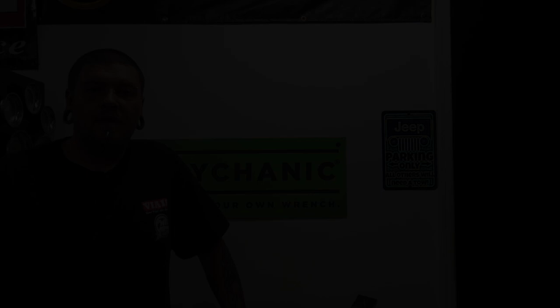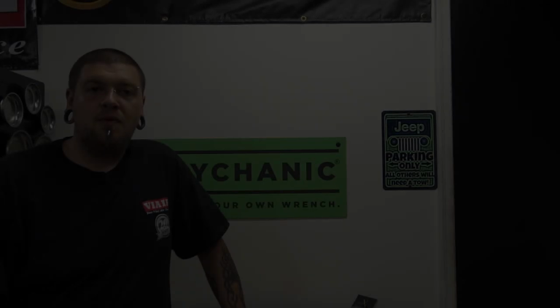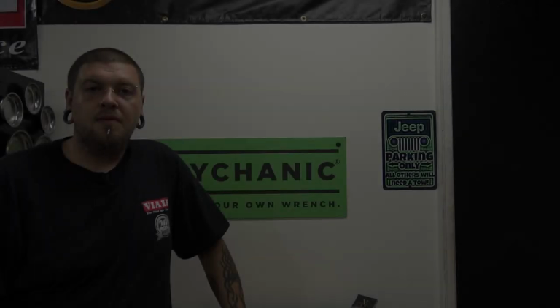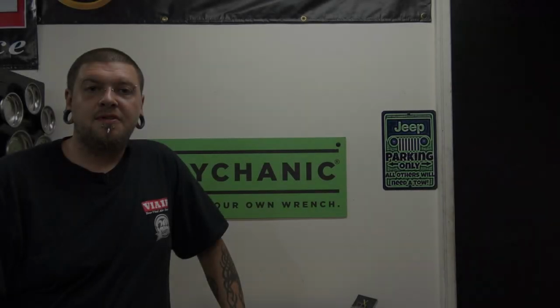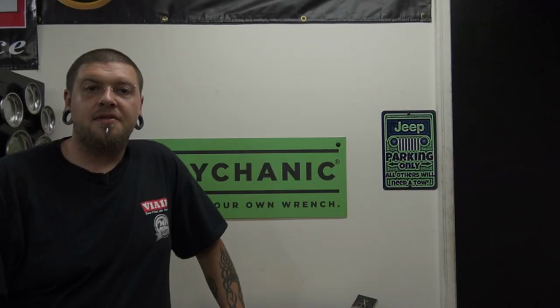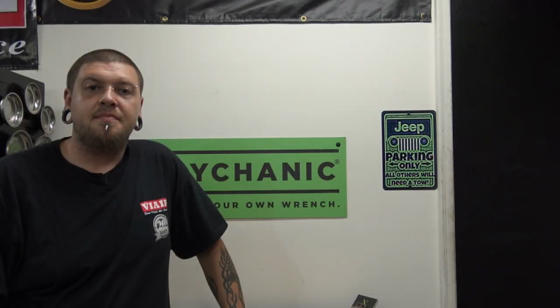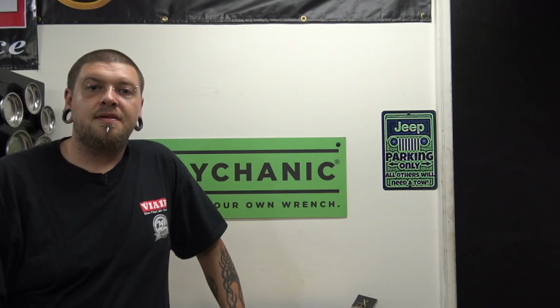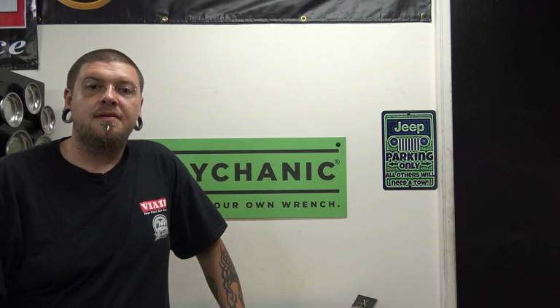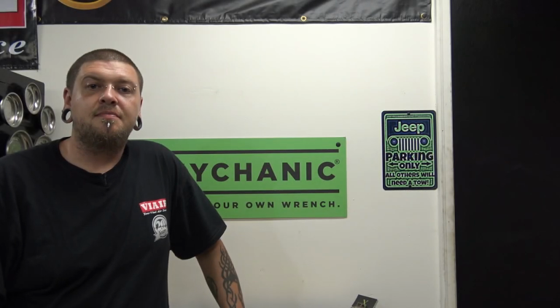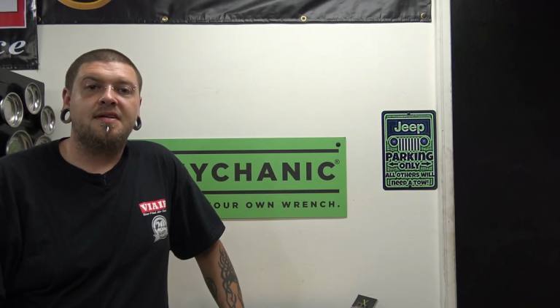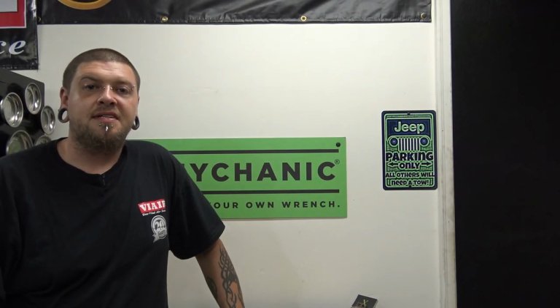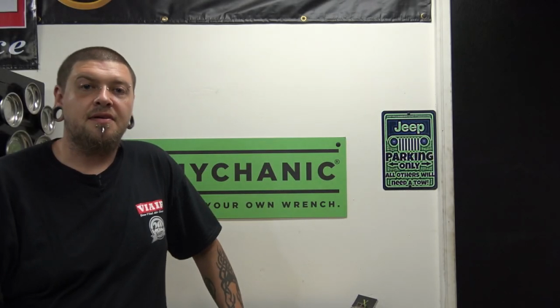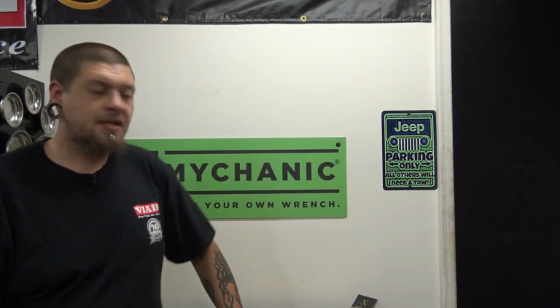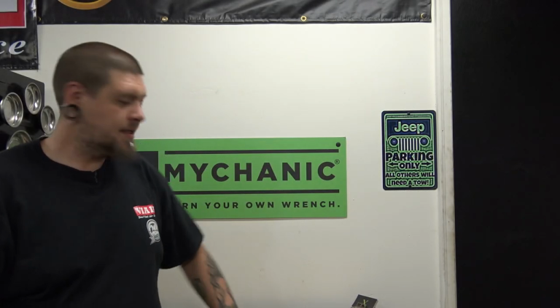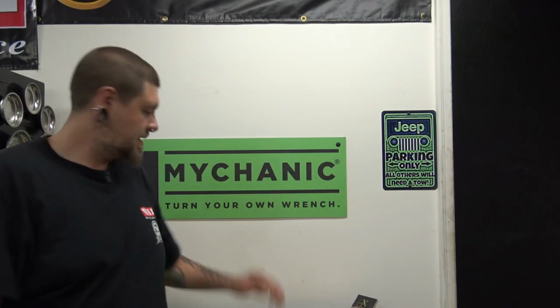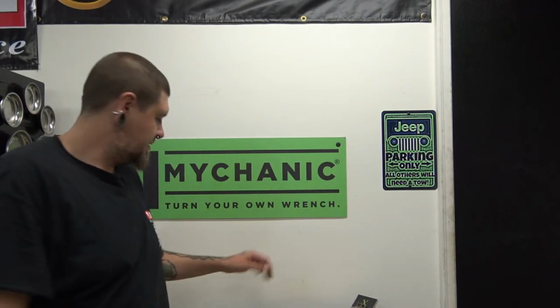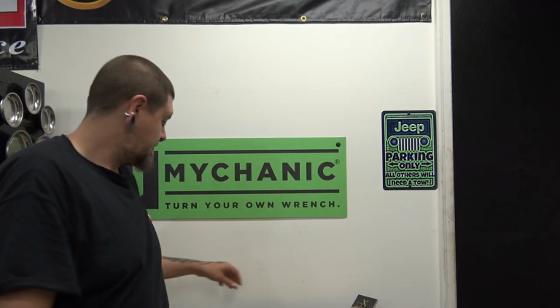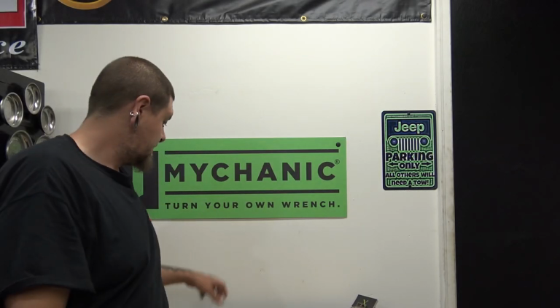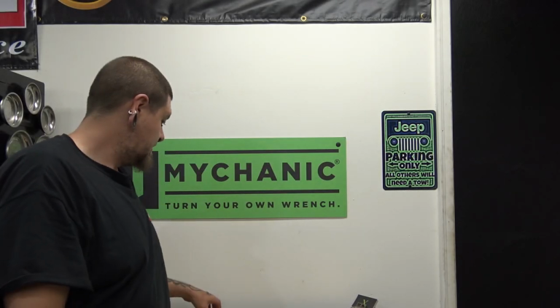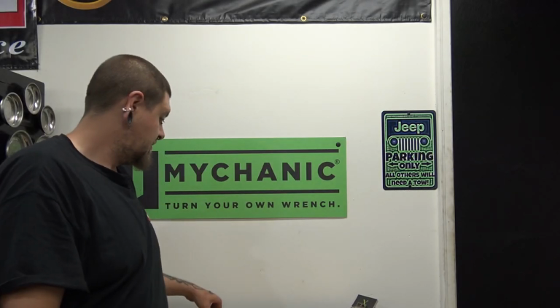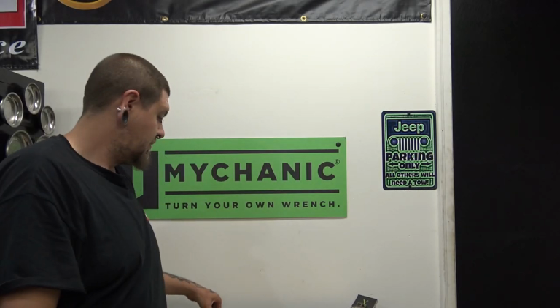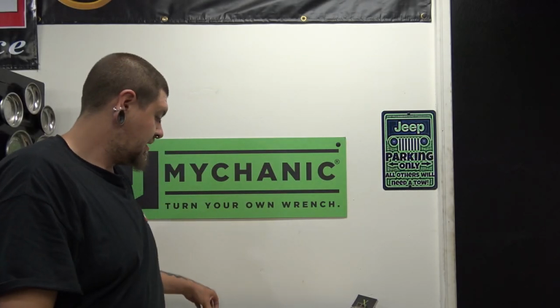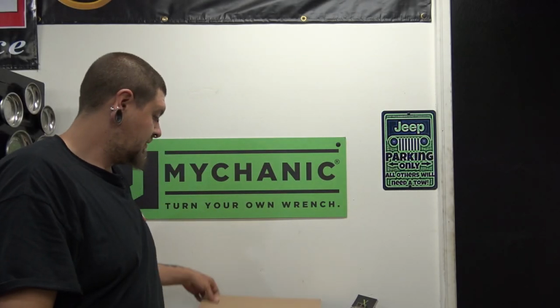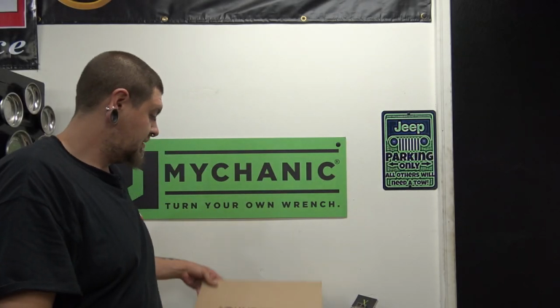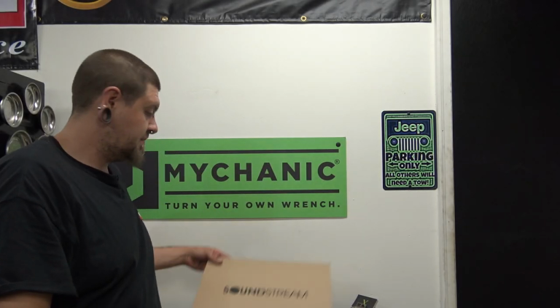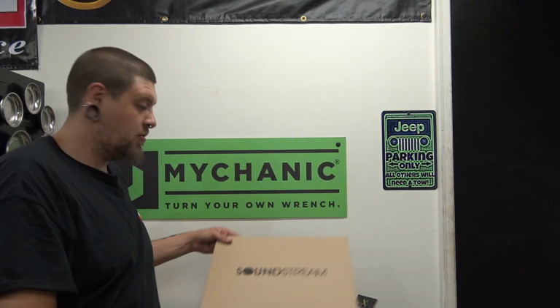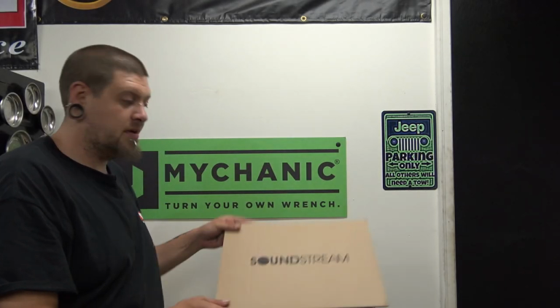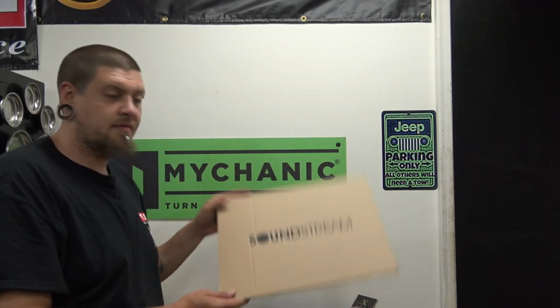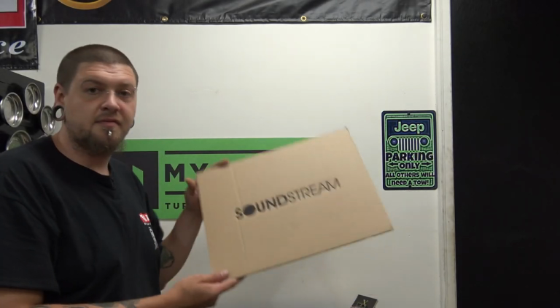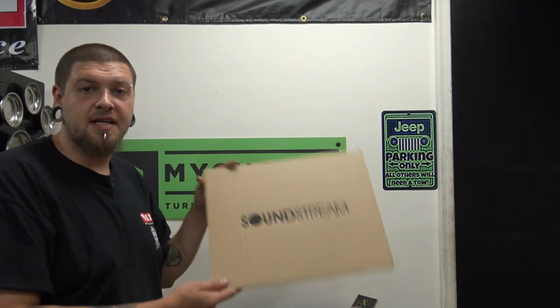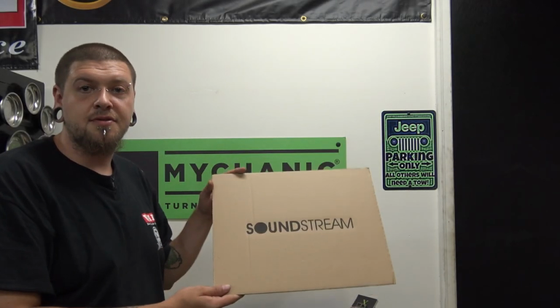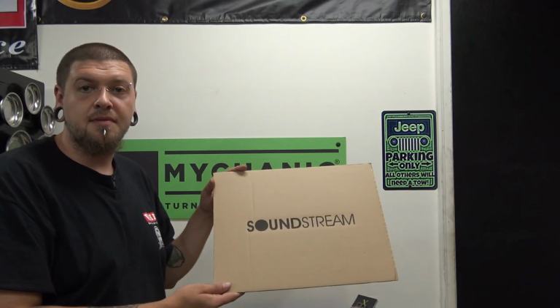Welcome to another episode of Project Dirty Willie. In this episode, we have some equipment from Soundstream.